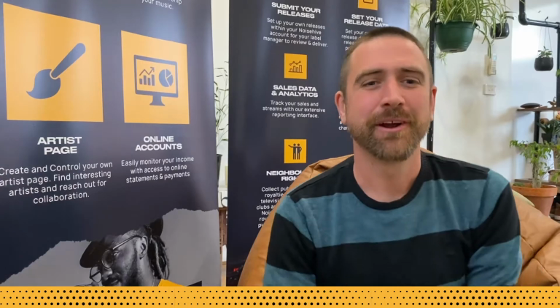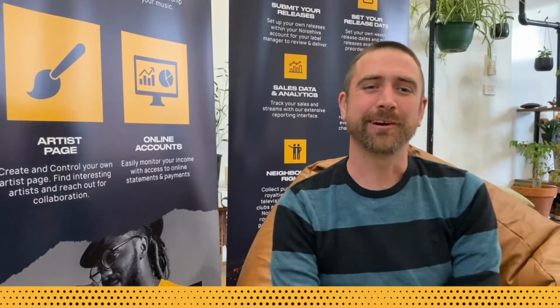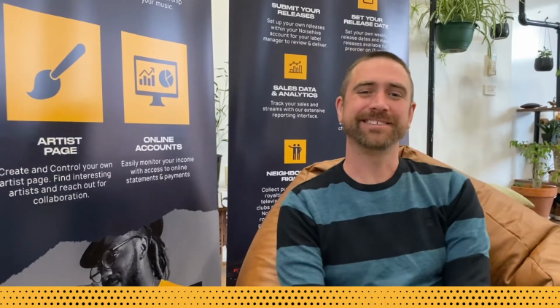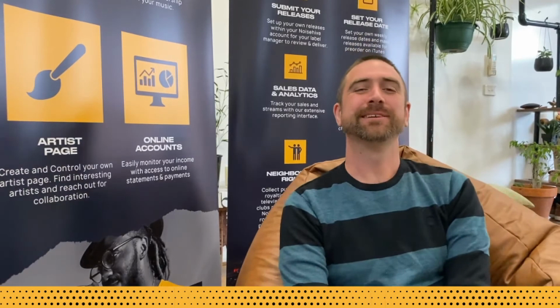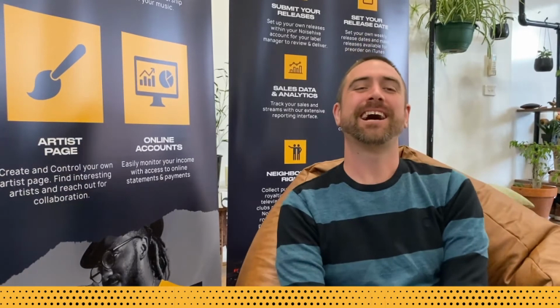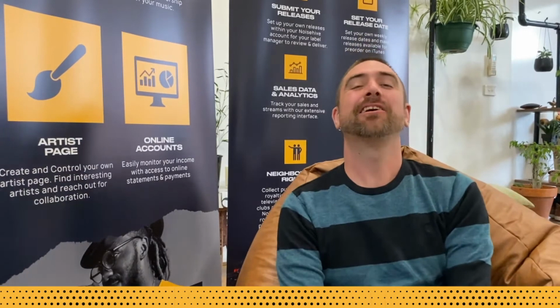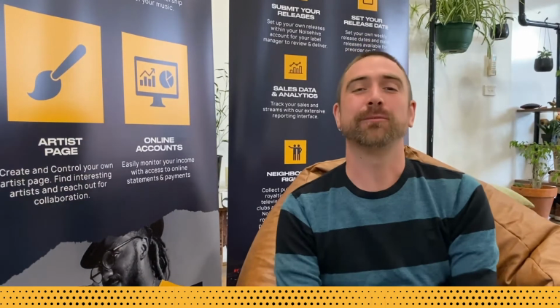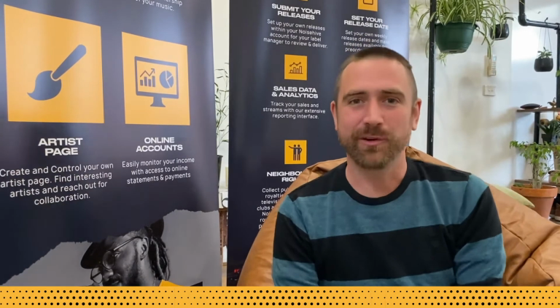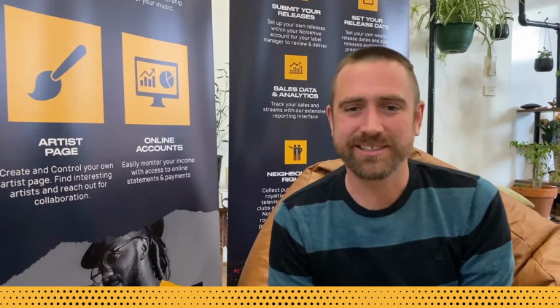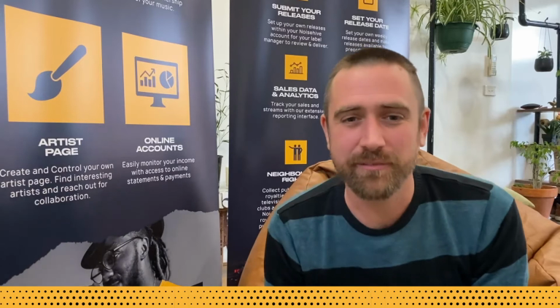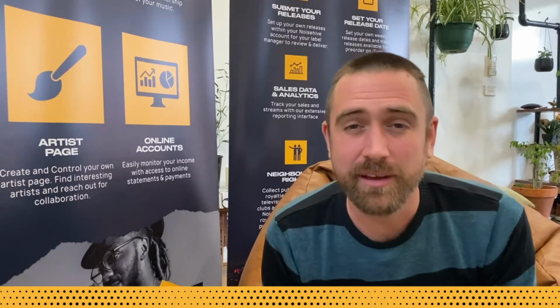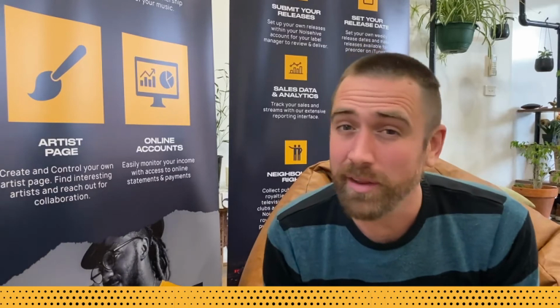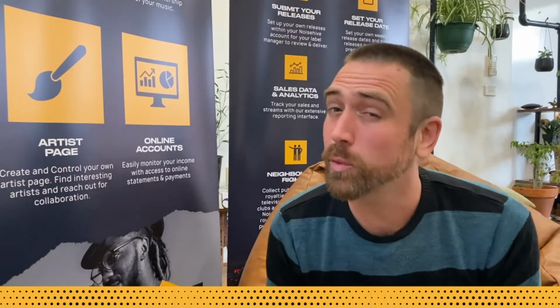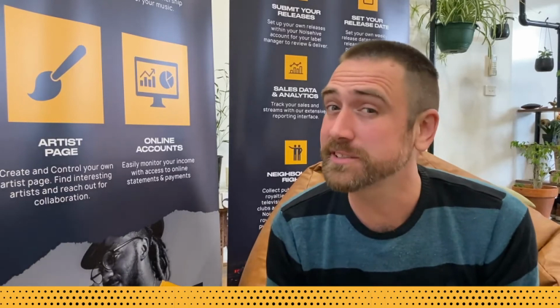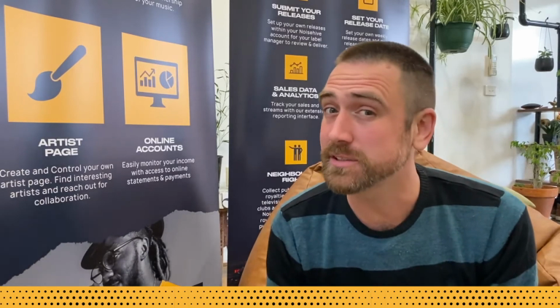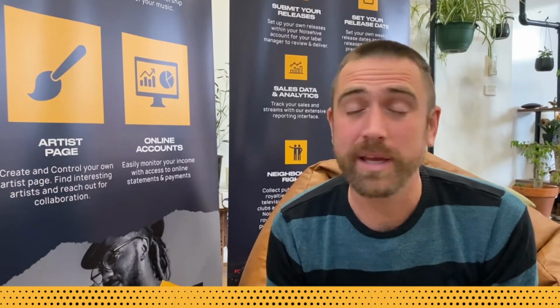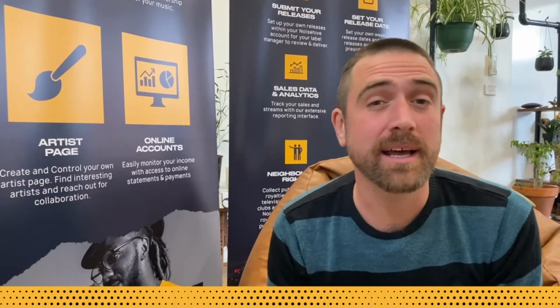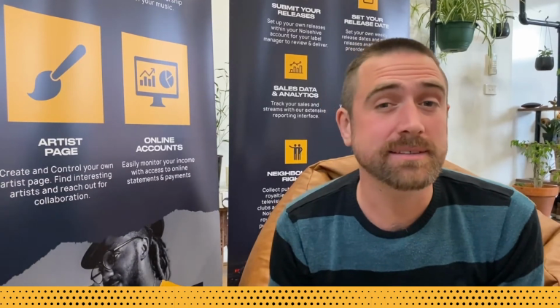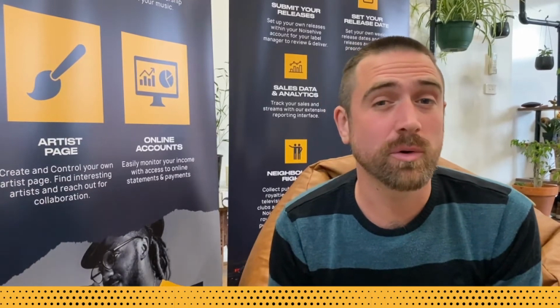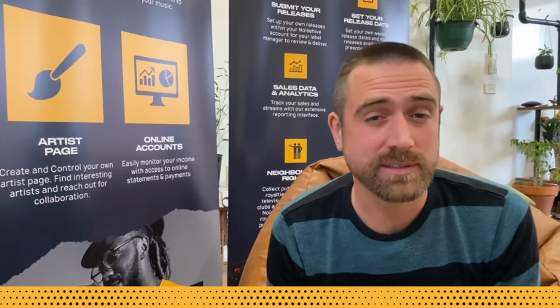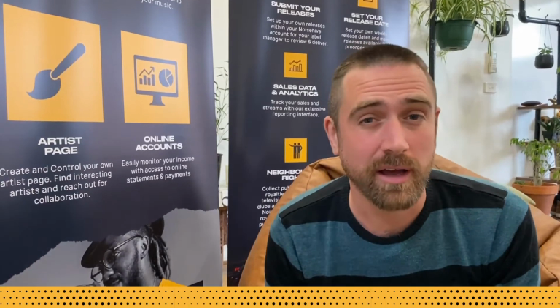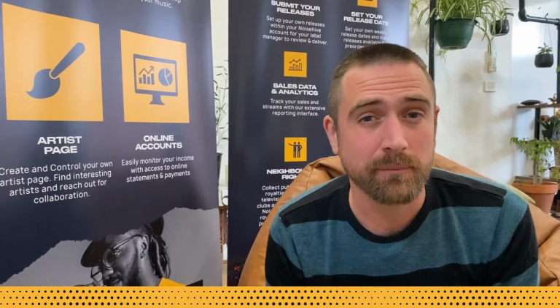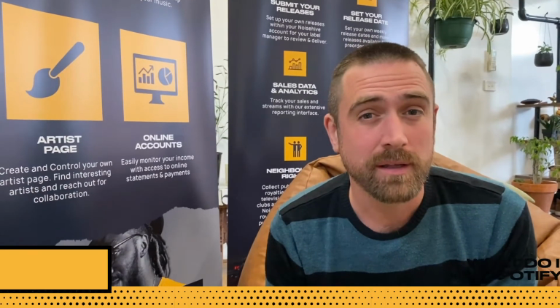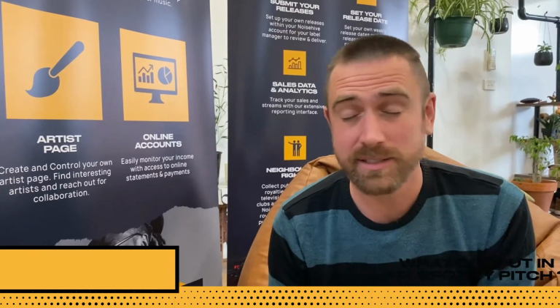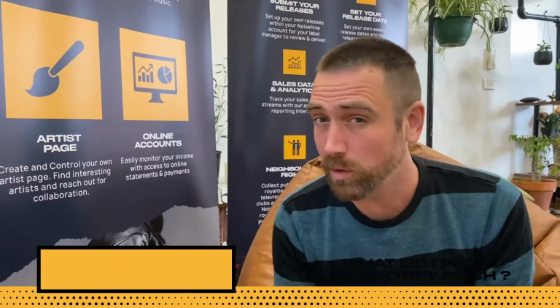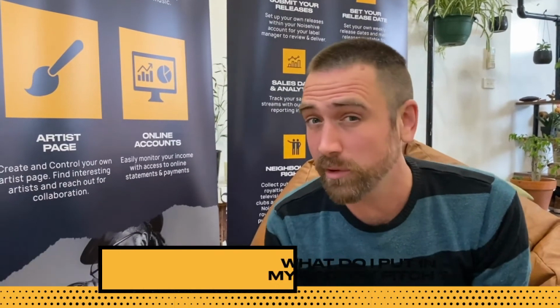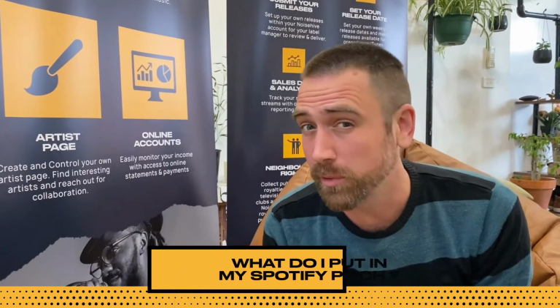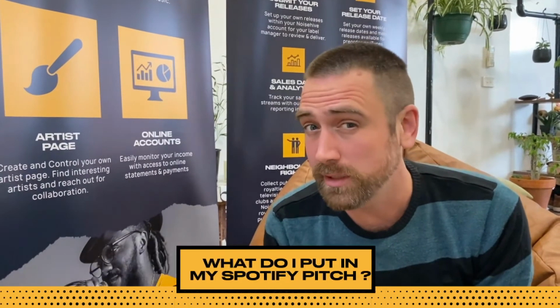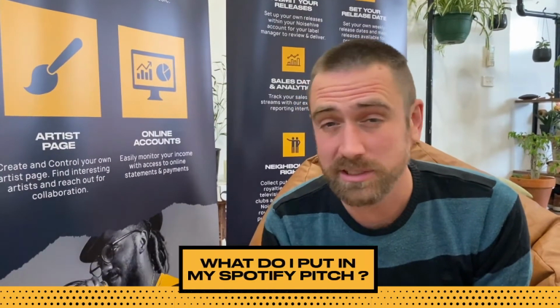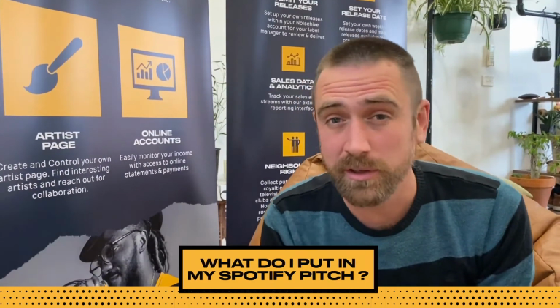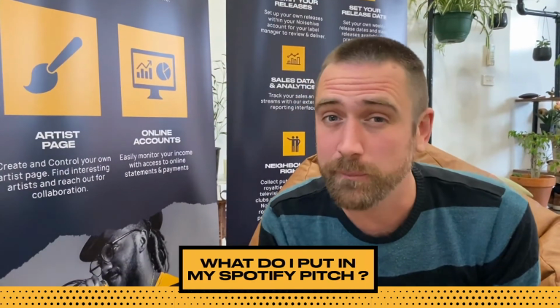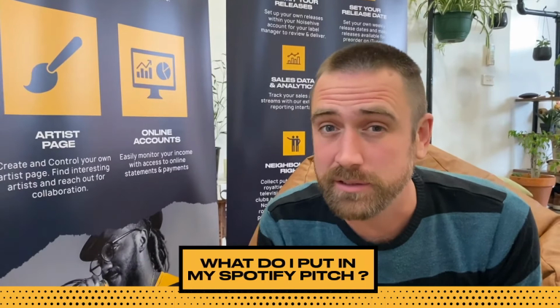Greetings humans, Arlo from NoiseHive here. One of the questions we get asked all the time is: what do I put in my Spotify pitch?